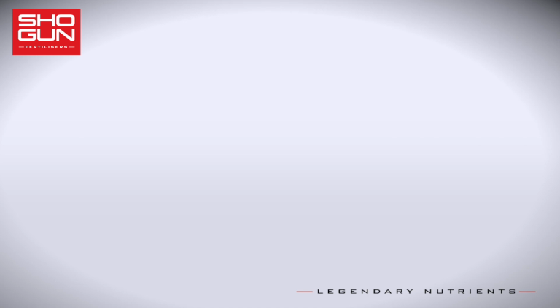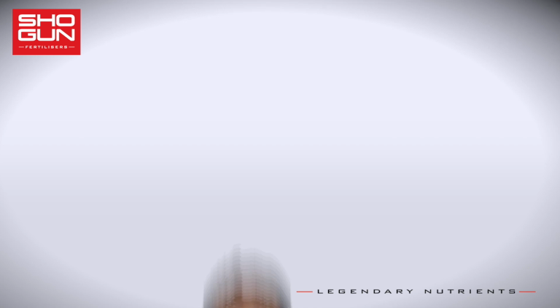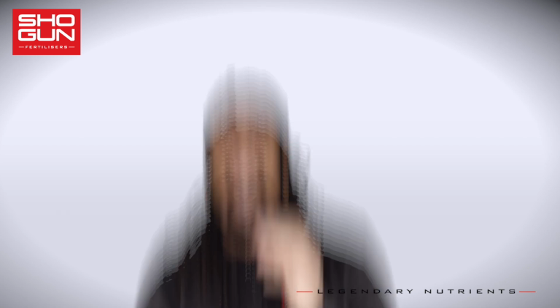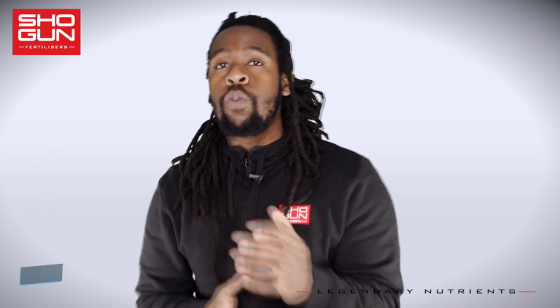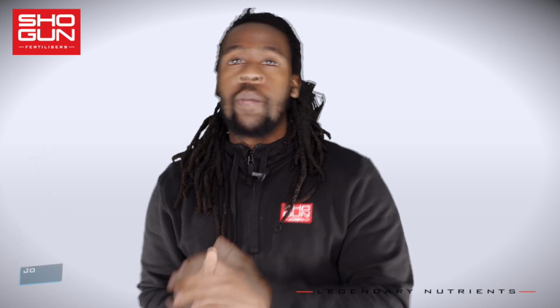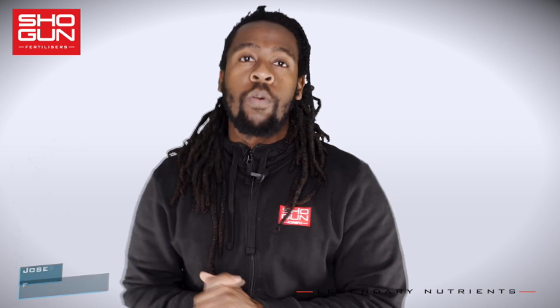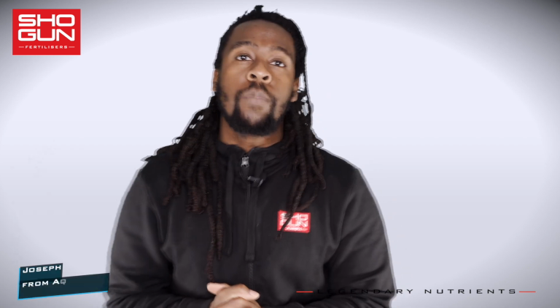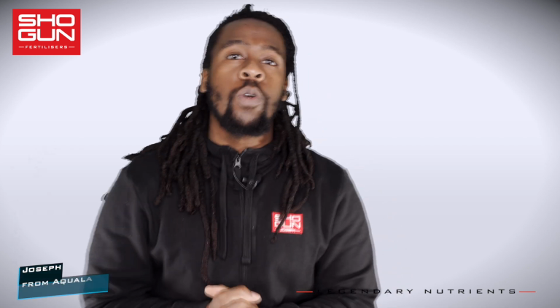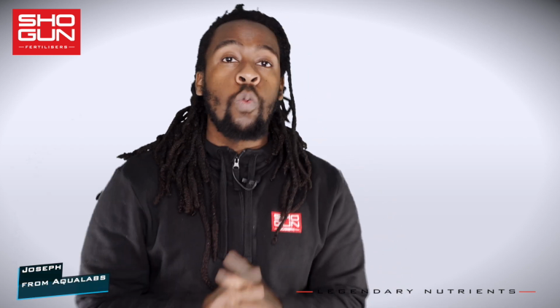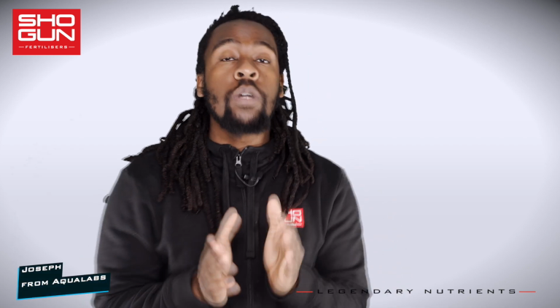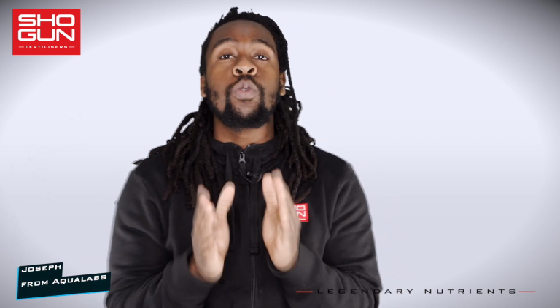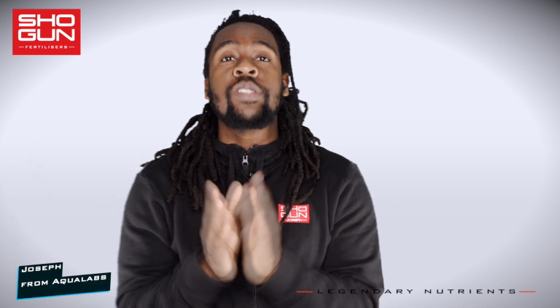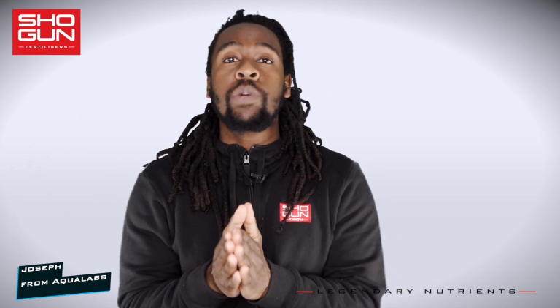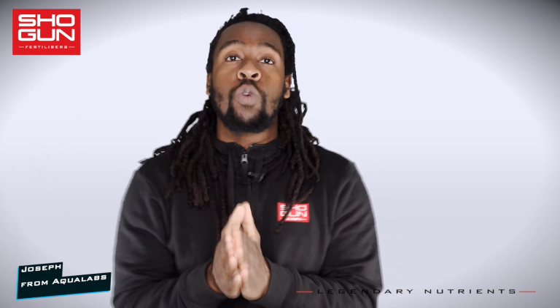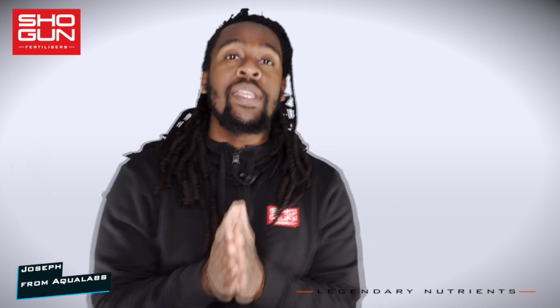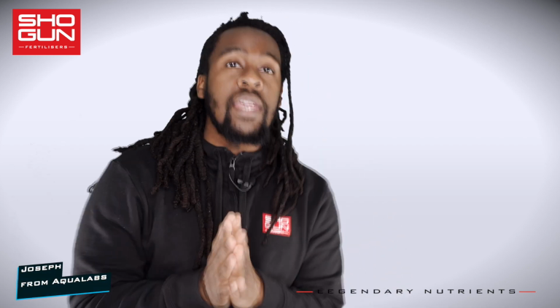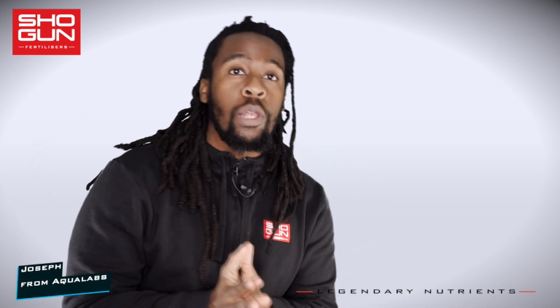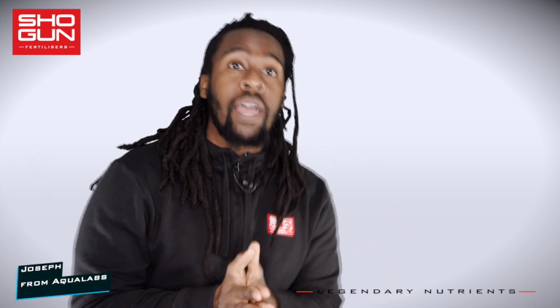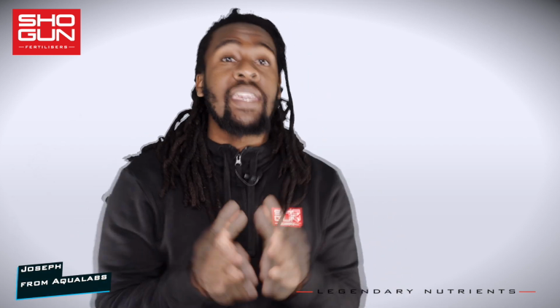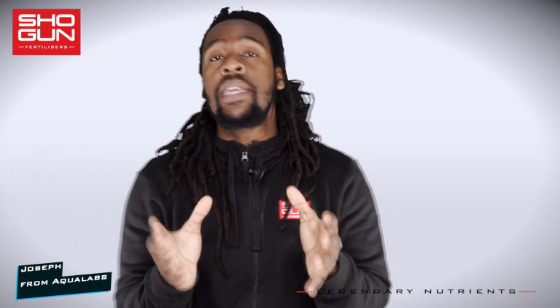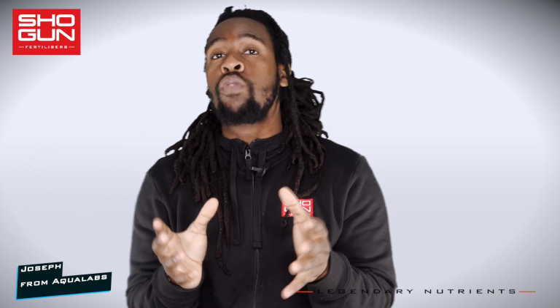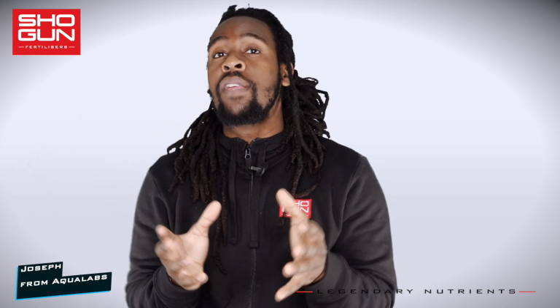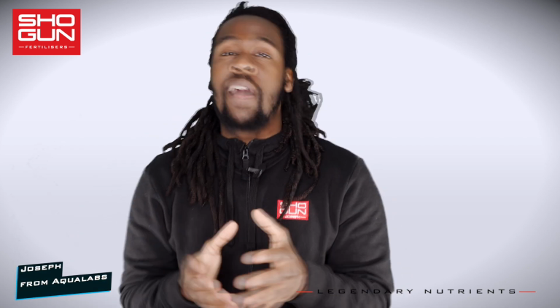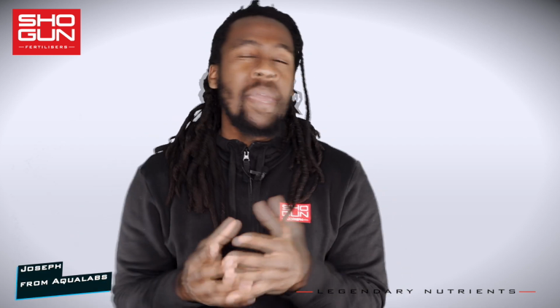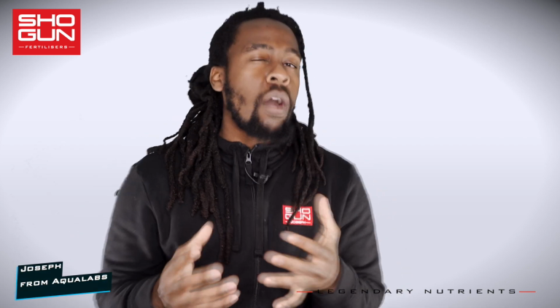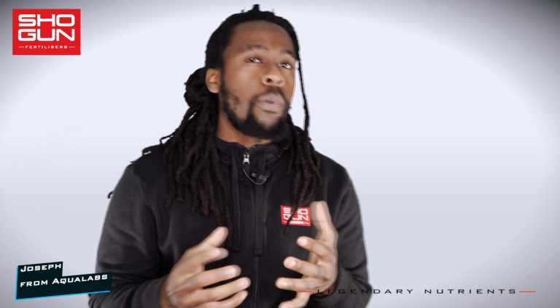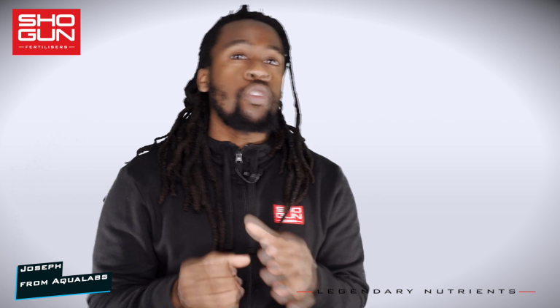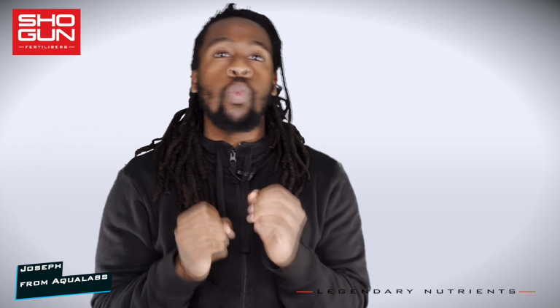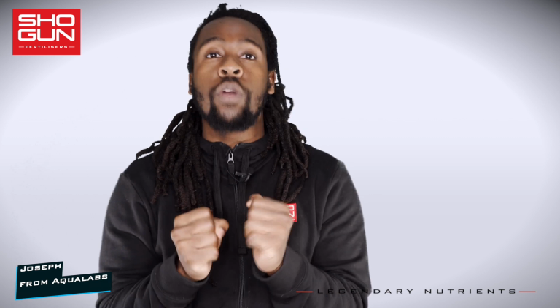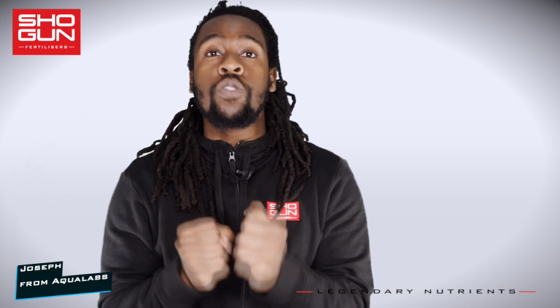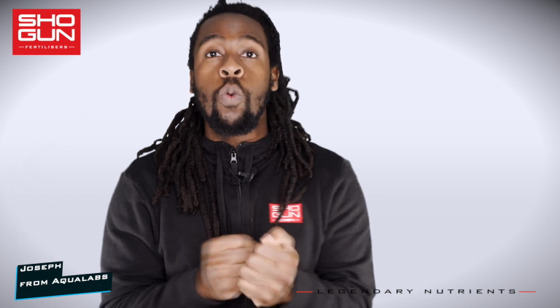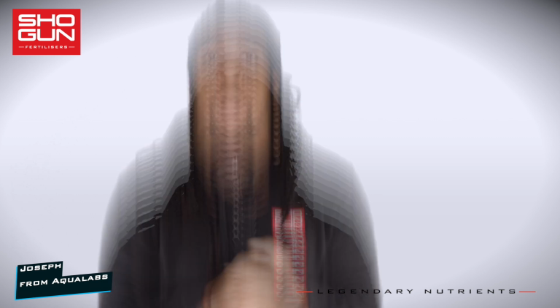I'm Joe from Aqualabs. Welcome to a series where we take a look at the key ingredients that make our products work so well.